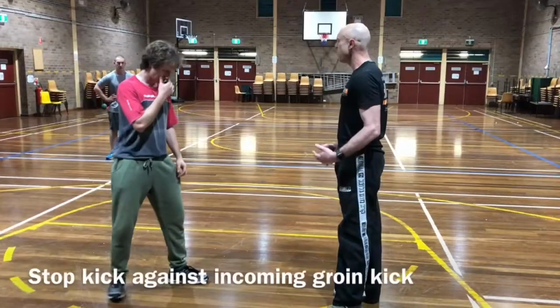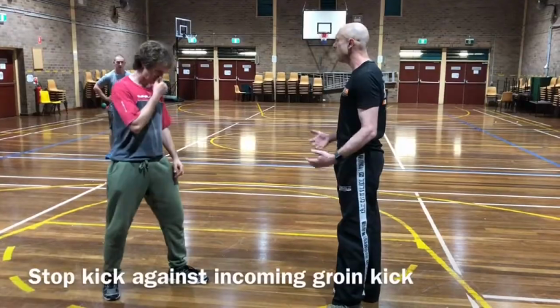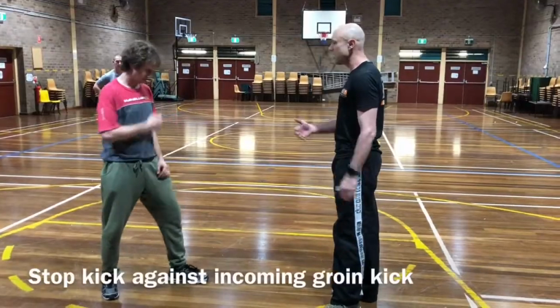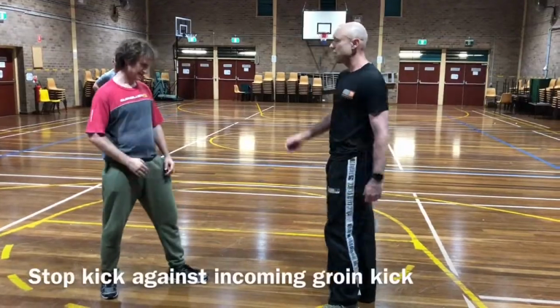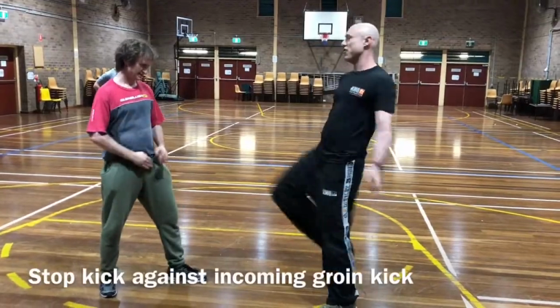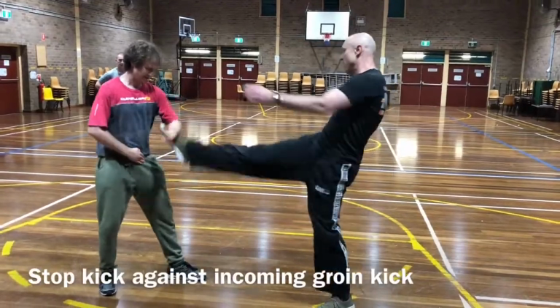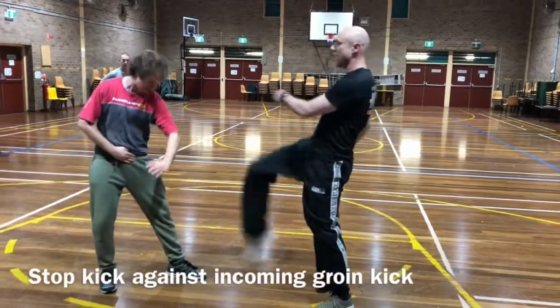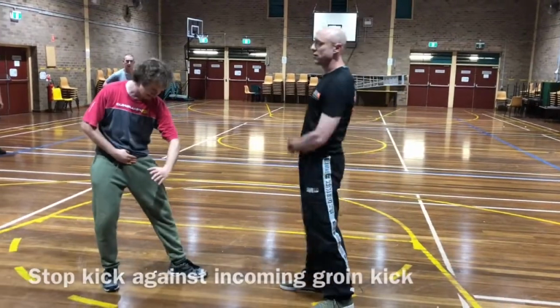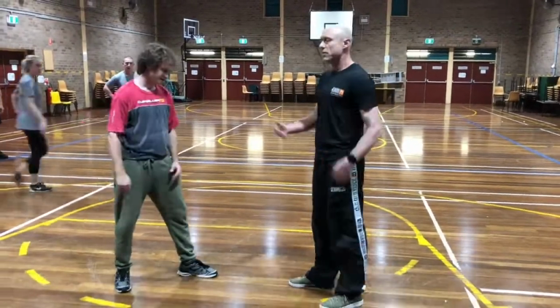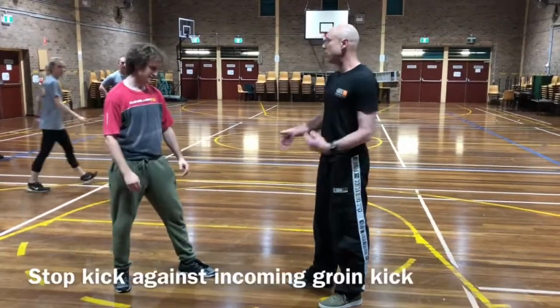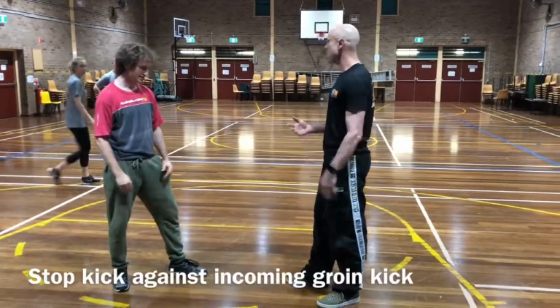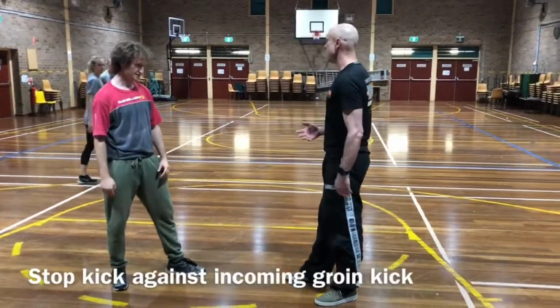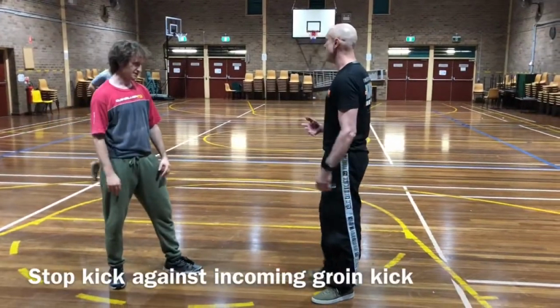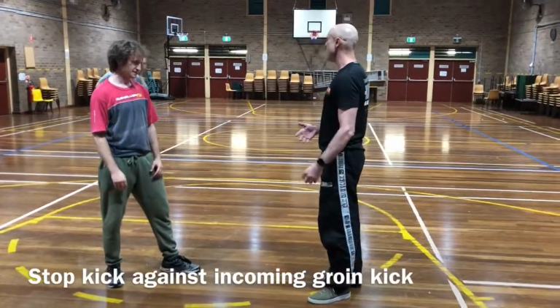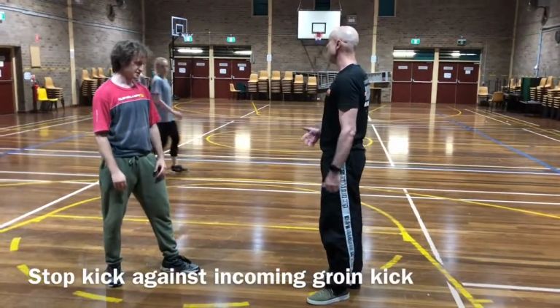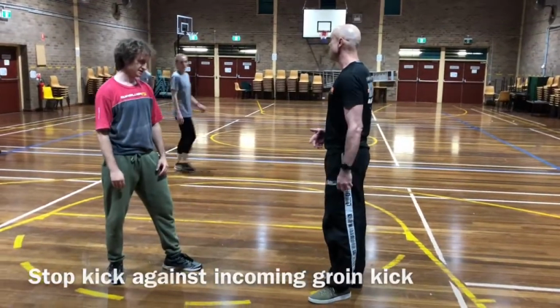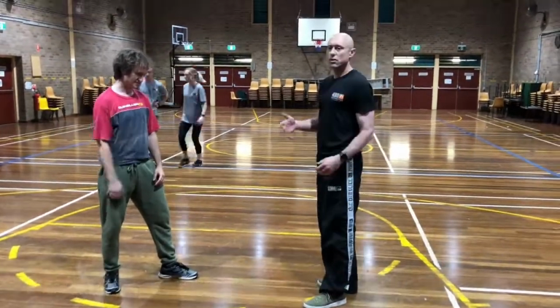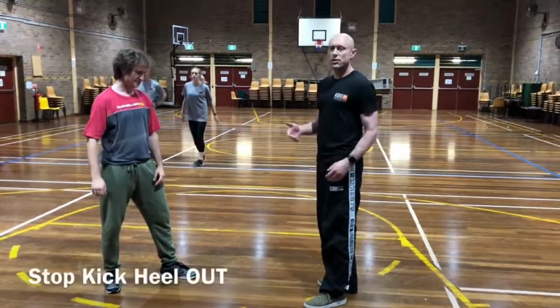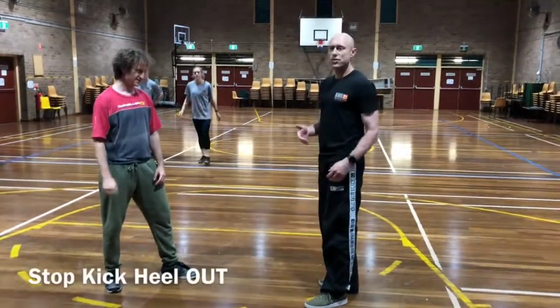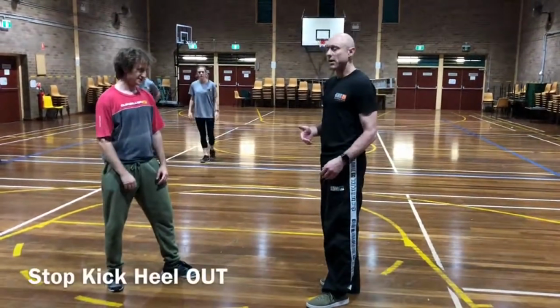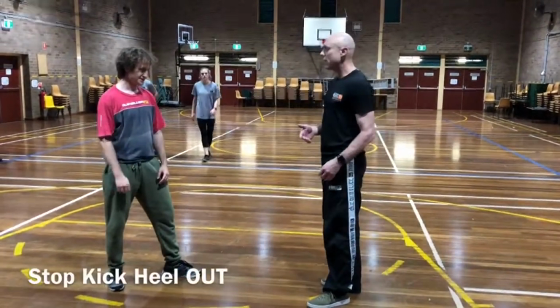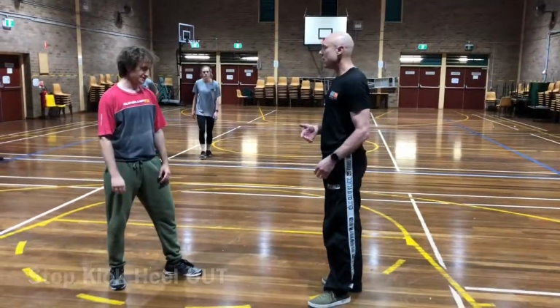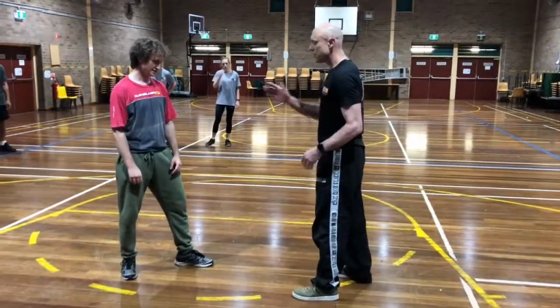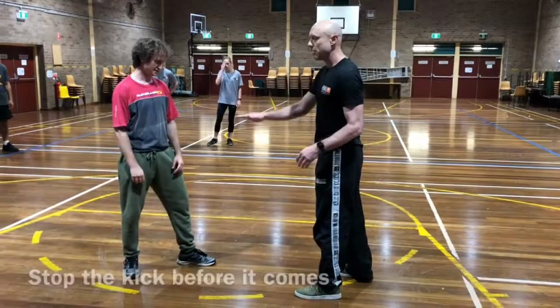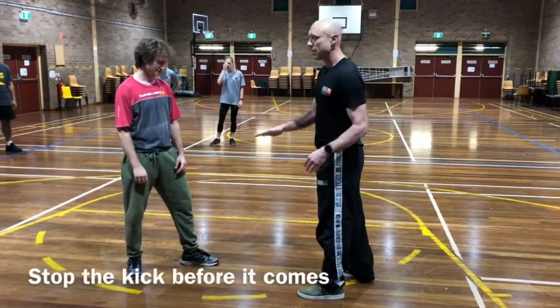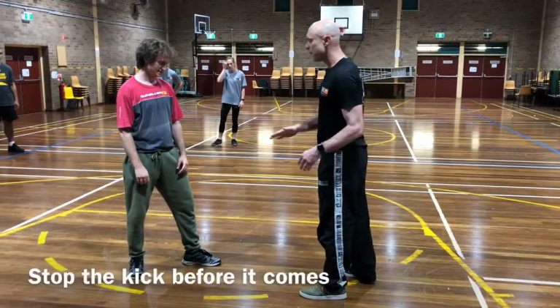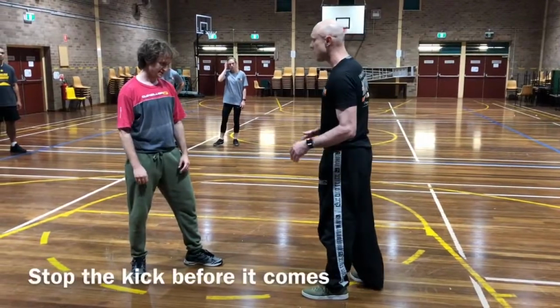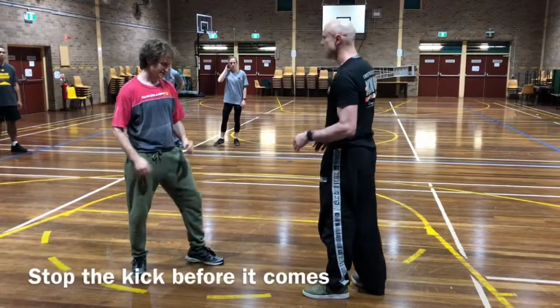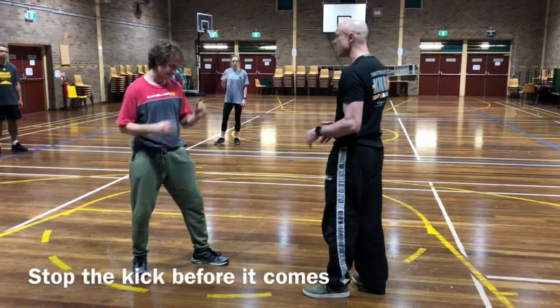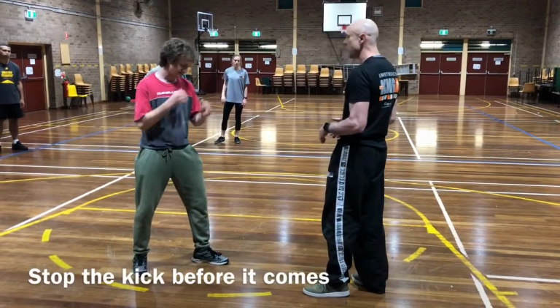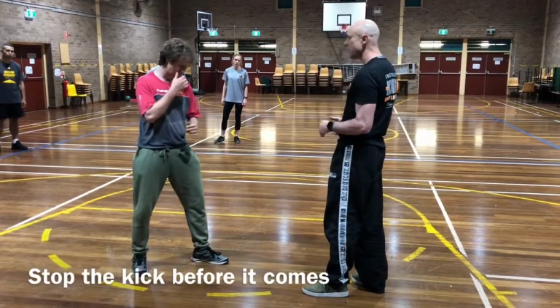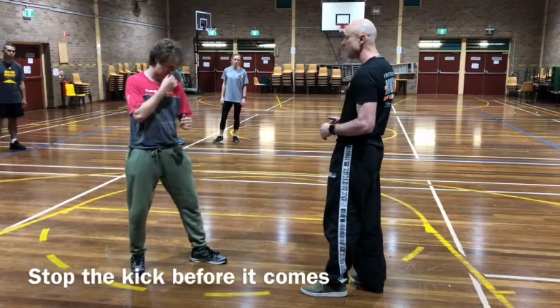Pretty much anyone can do that. So we can block kicks in a number of ways — we call it a stop kick. You want to stop the kick before it comes in, so when Carlos kicks...